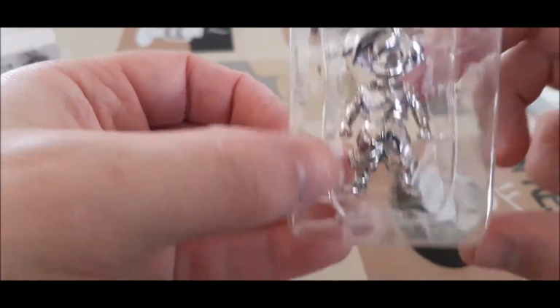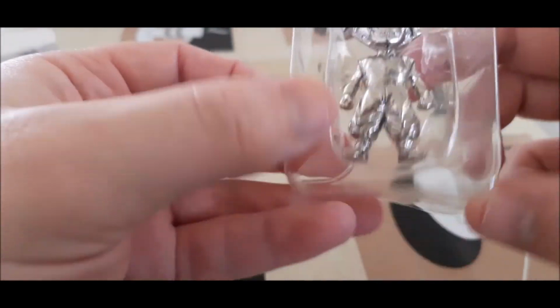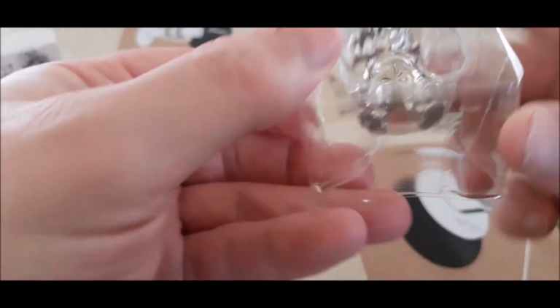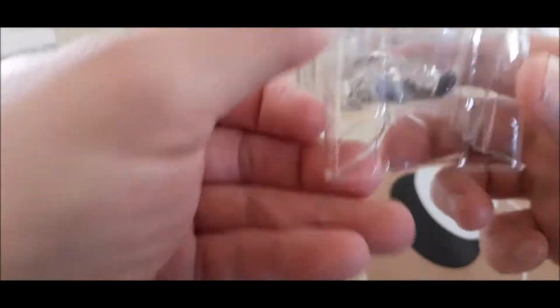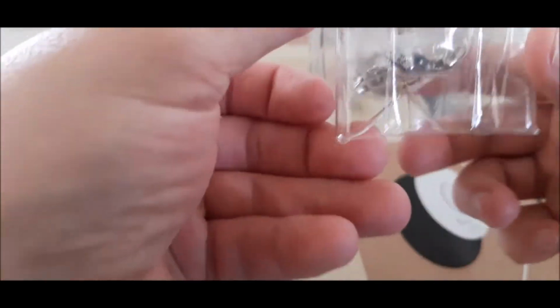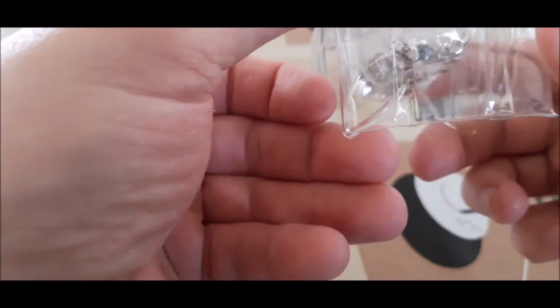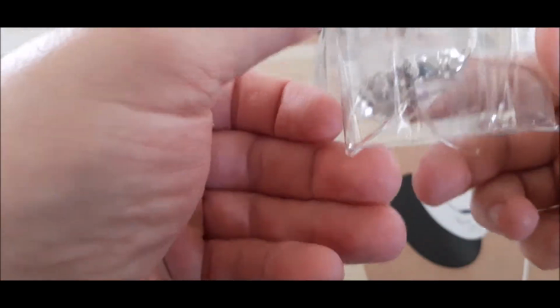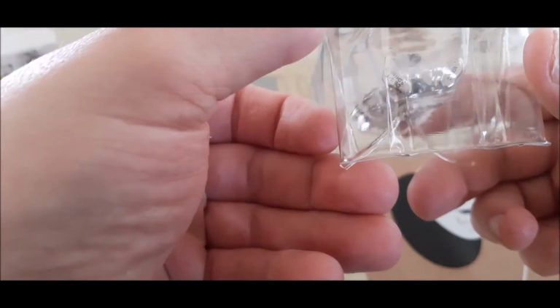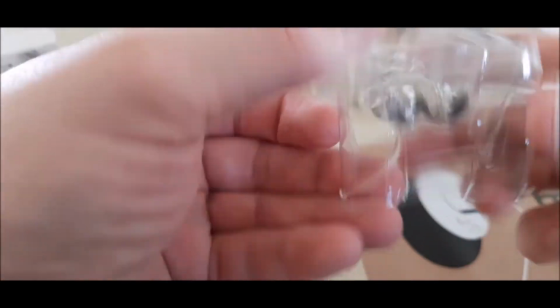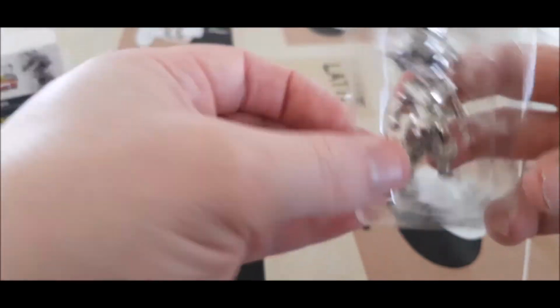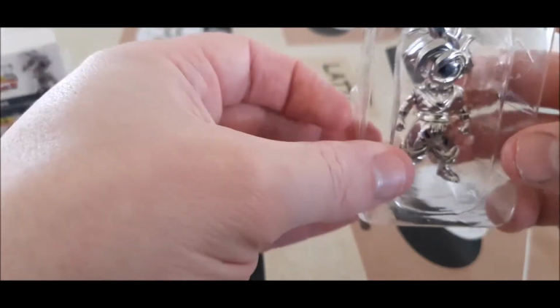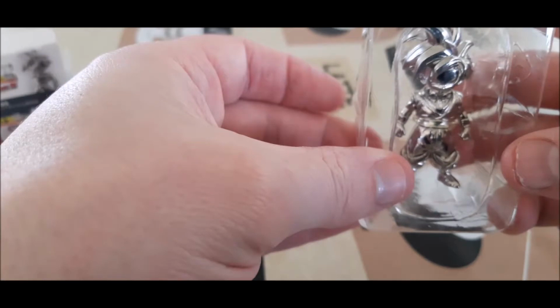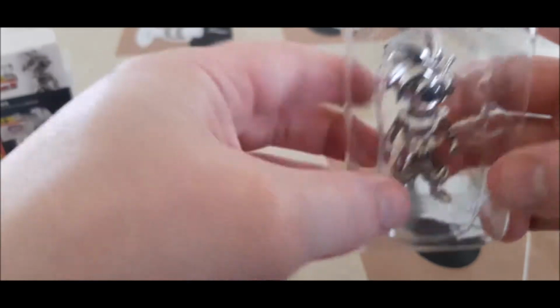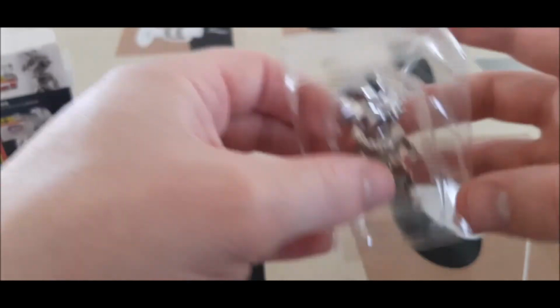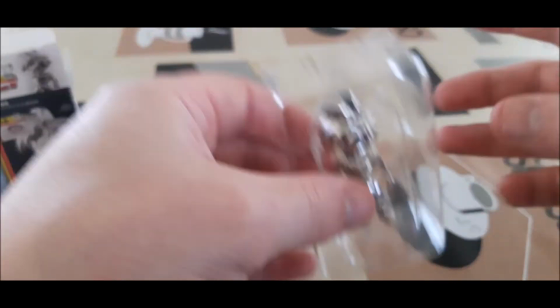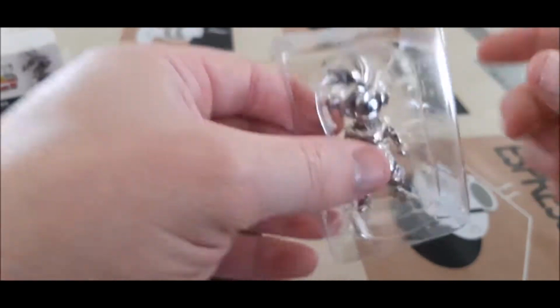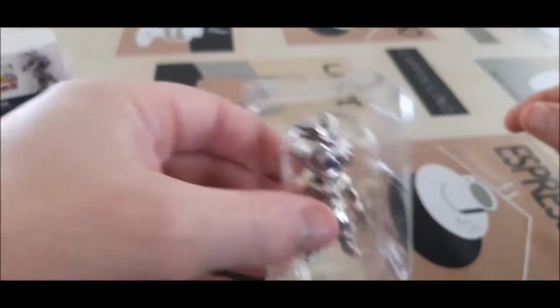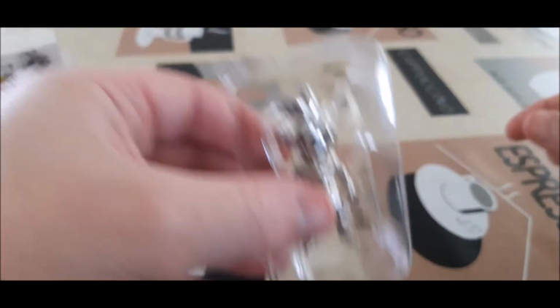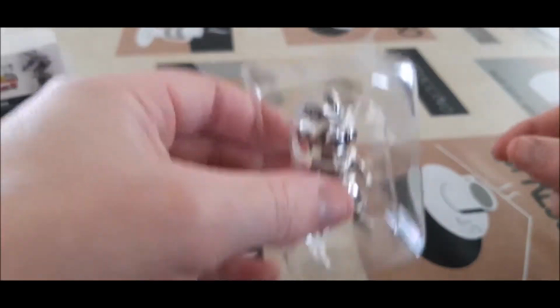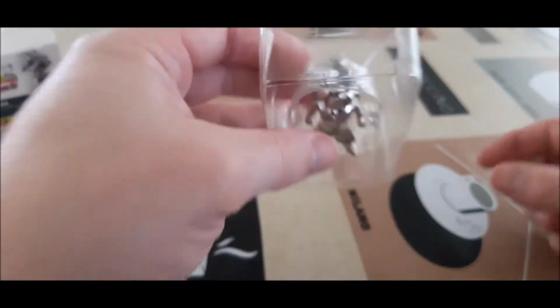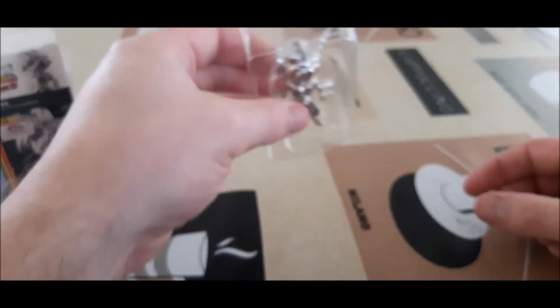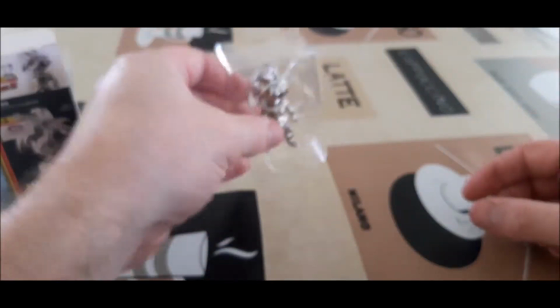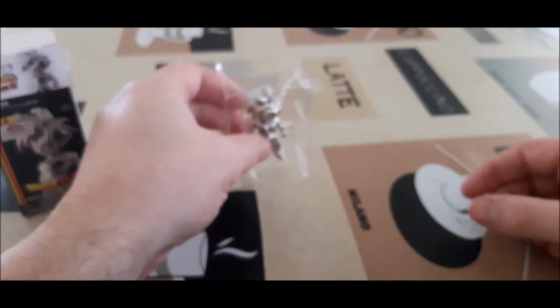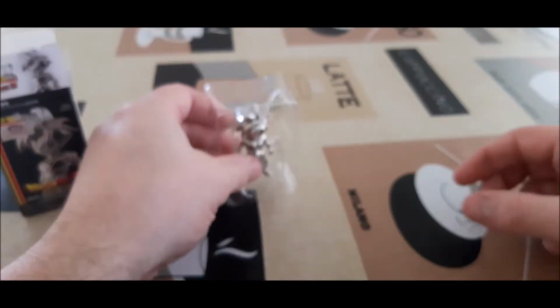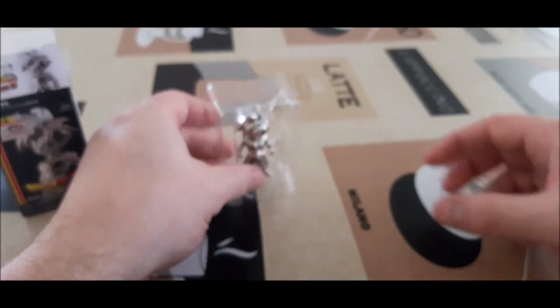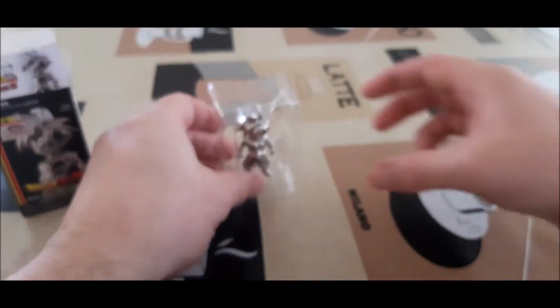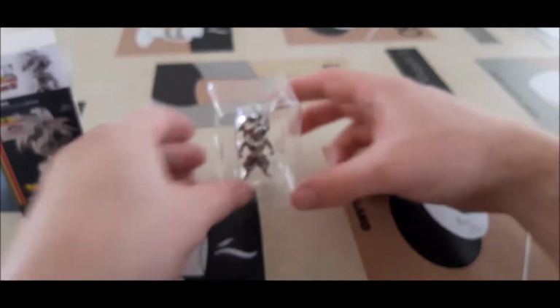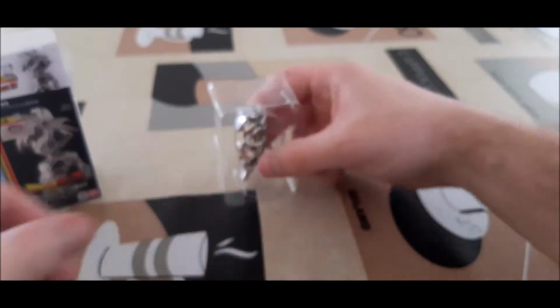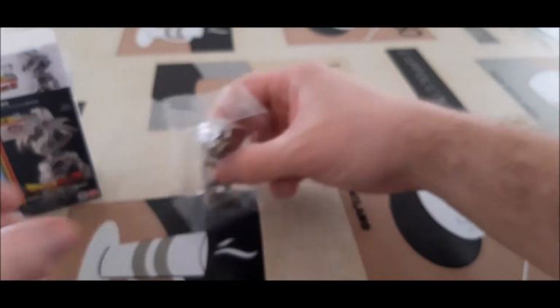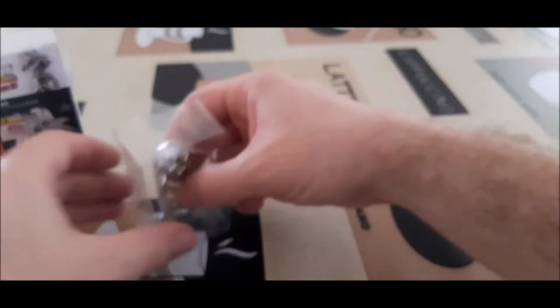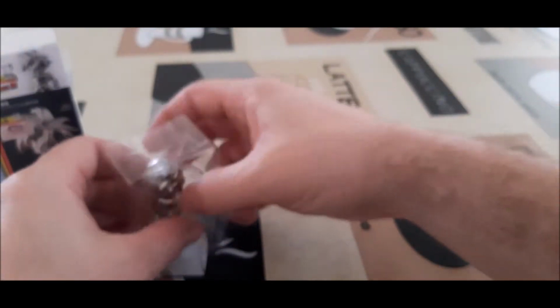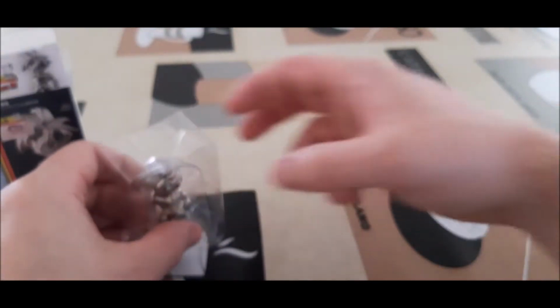I really like the detail in these. They're quite heavy as well — got a bit of weight to them.